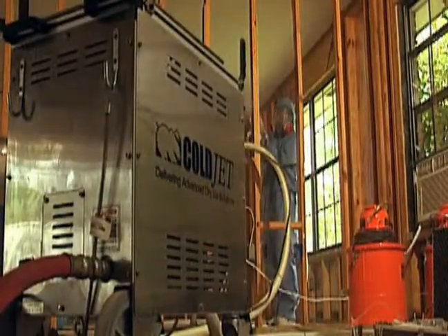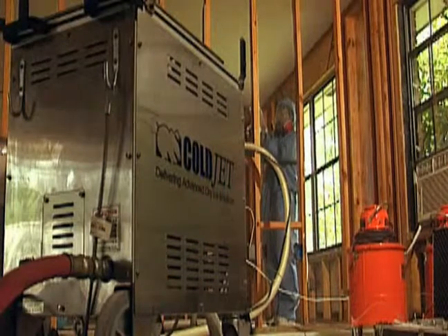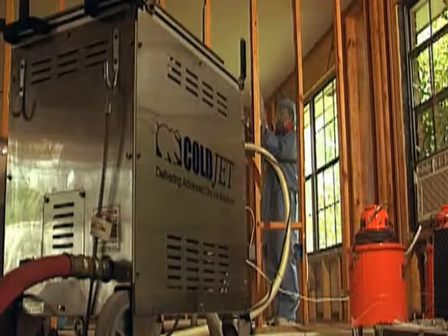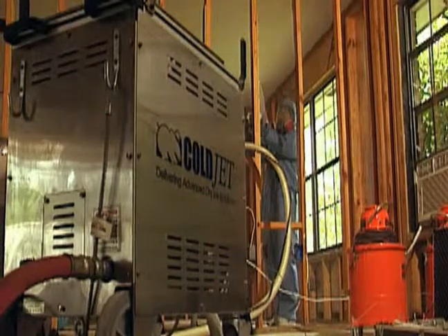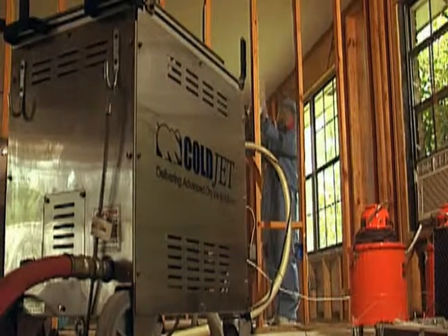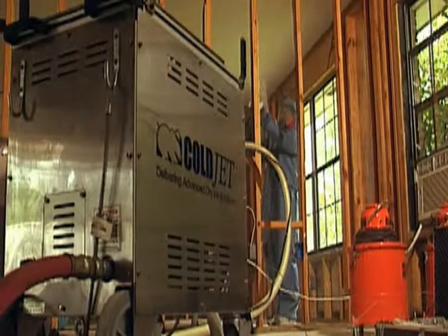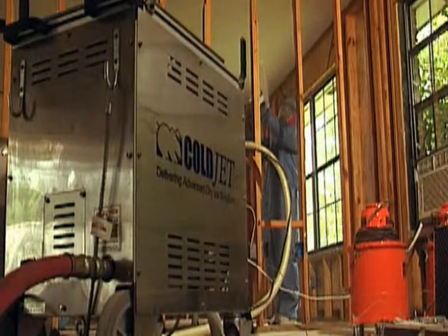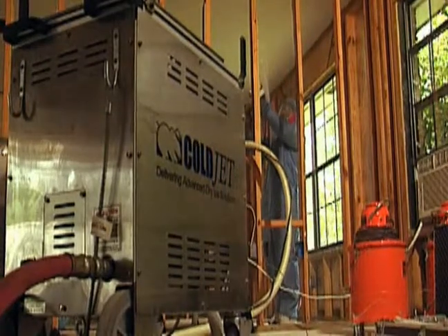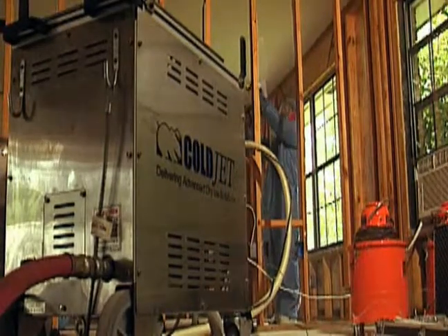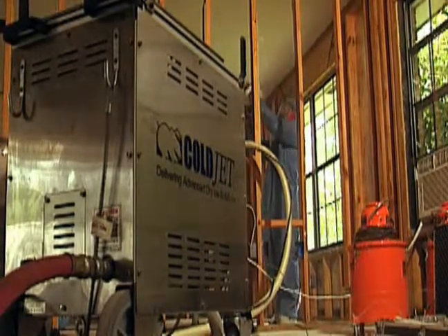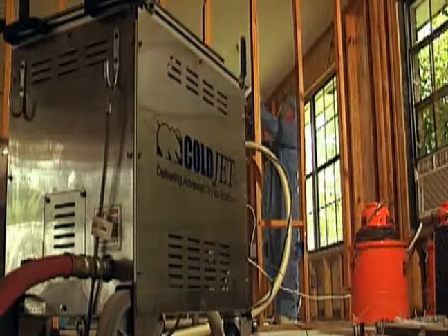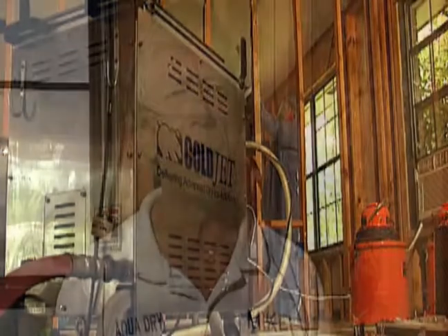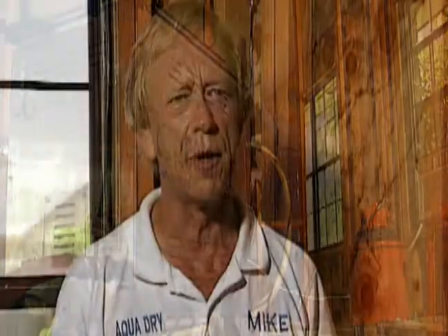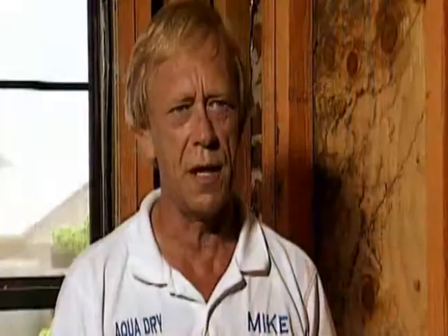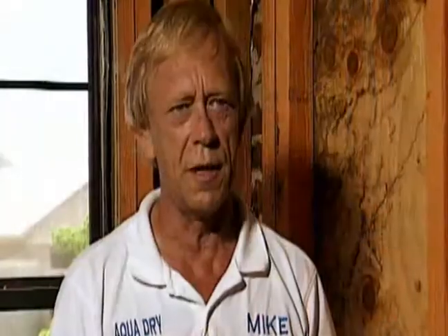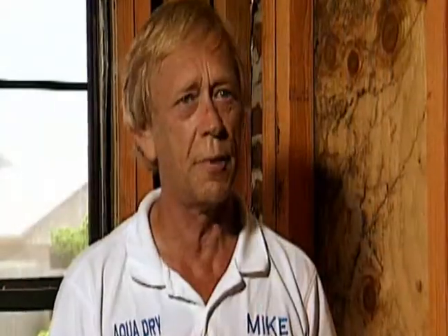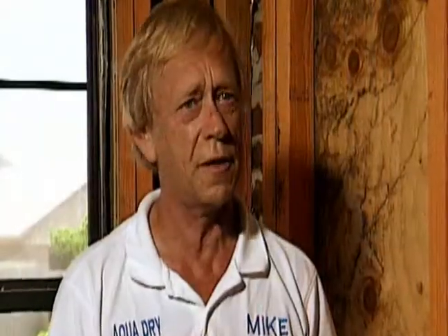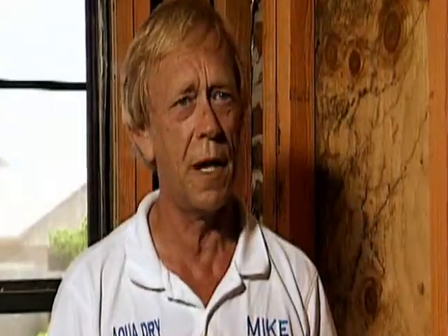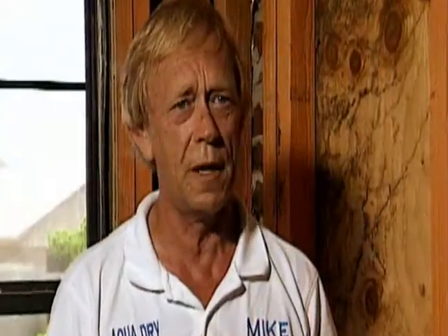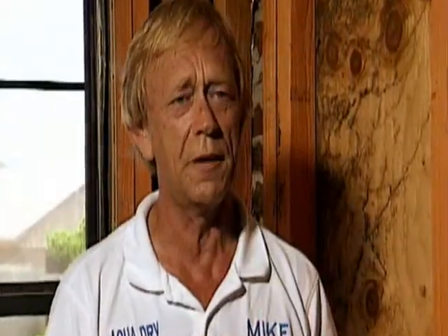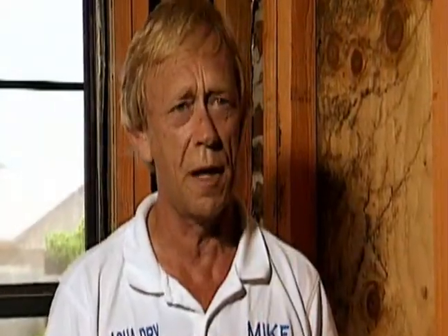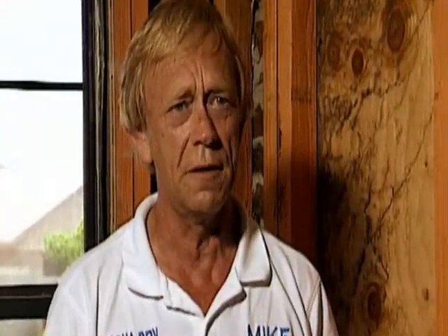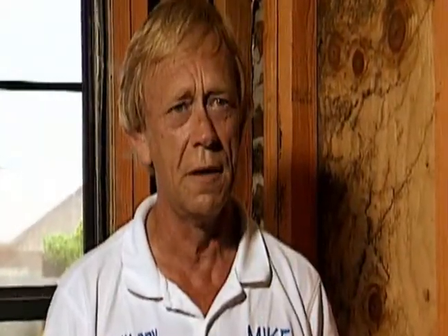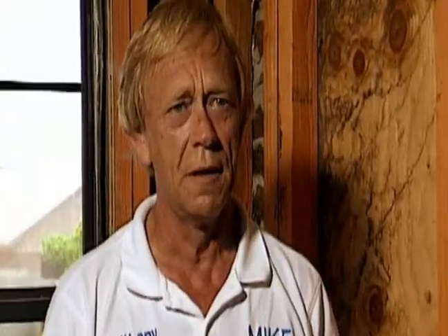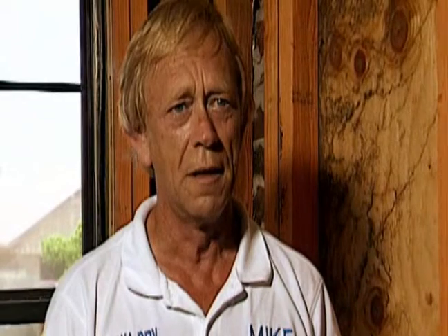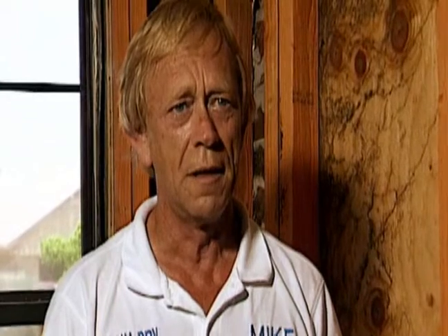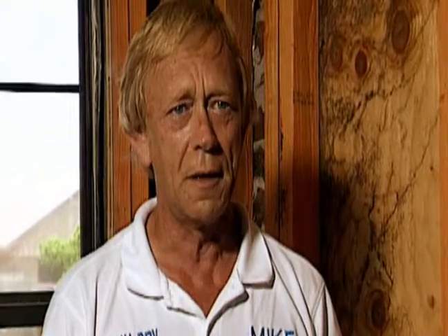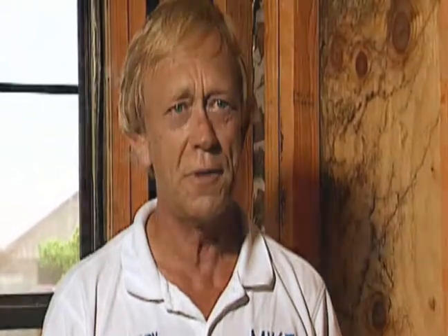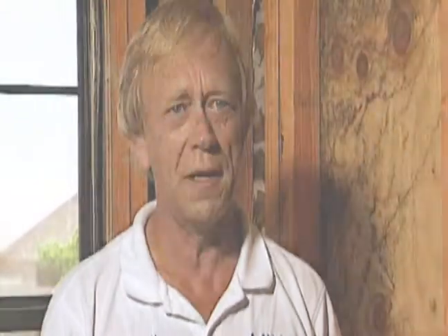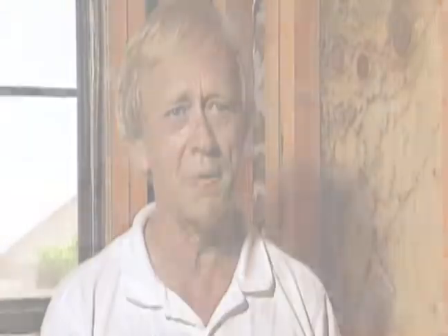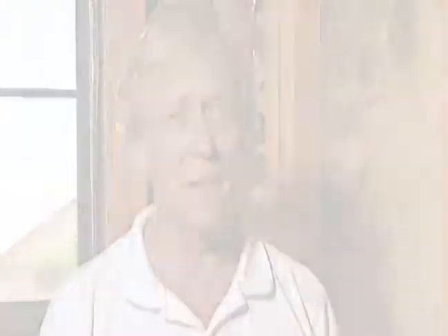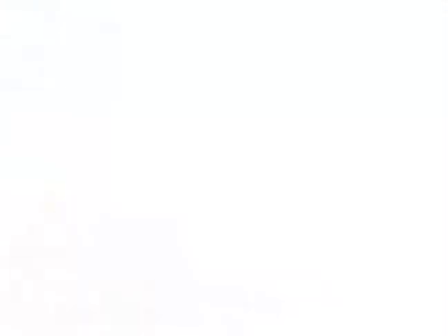If you want to make the money, if you want to do the big jobs, you want to make production — and production by the way is profit — then Coldjet is the way to go.